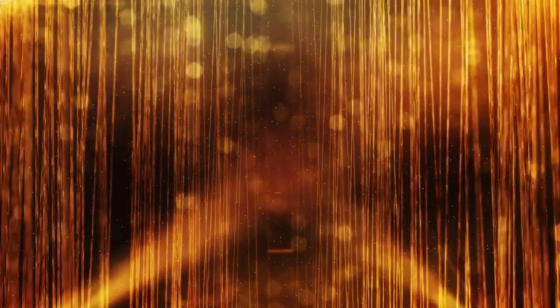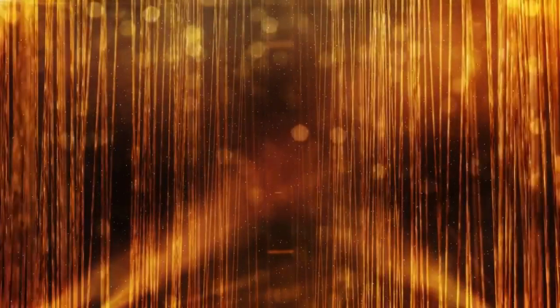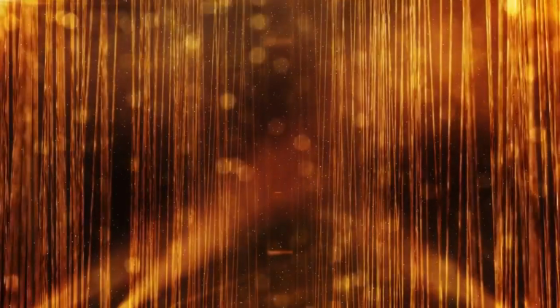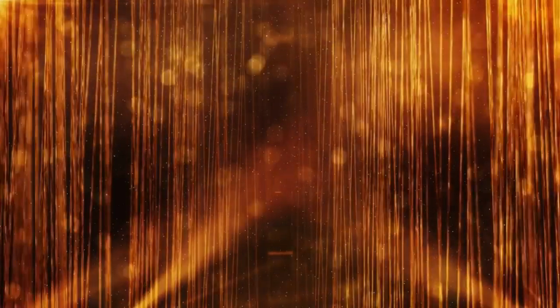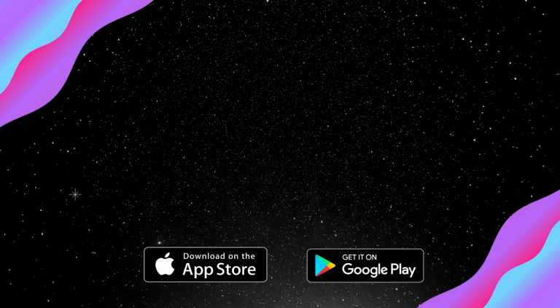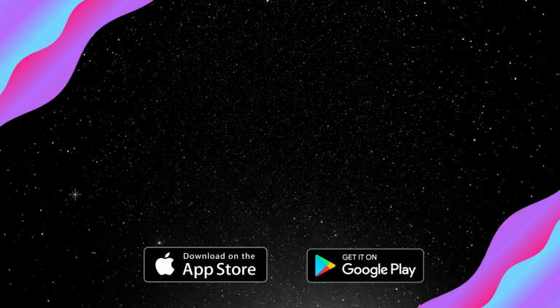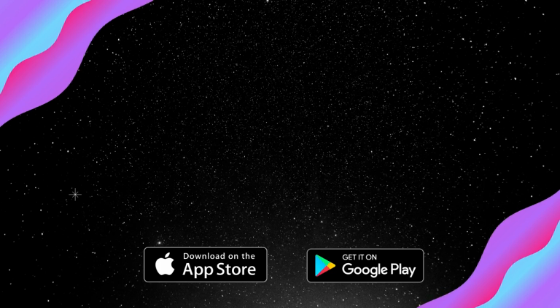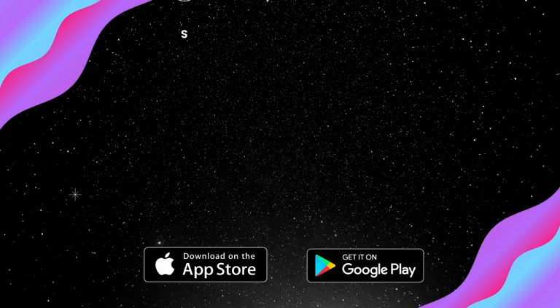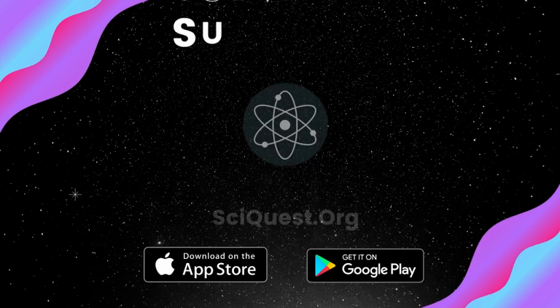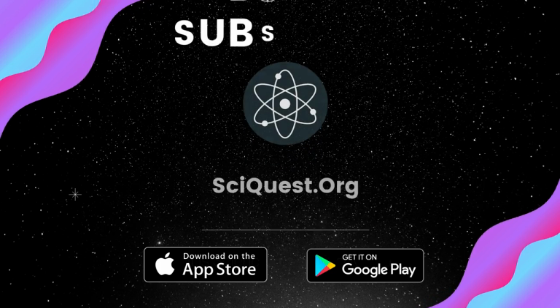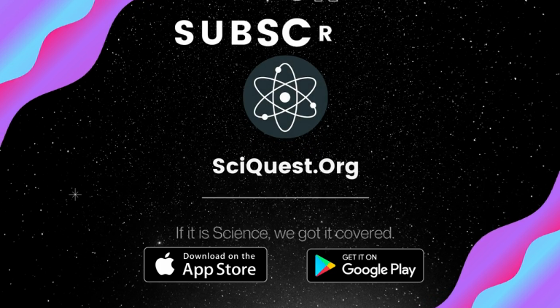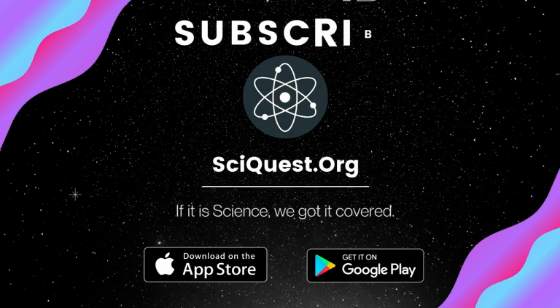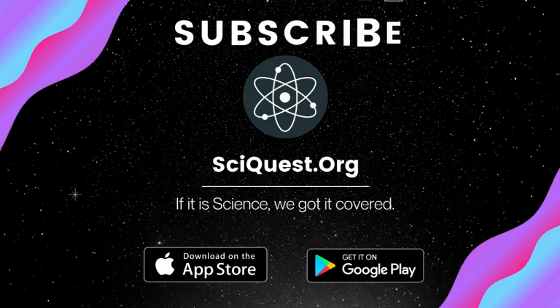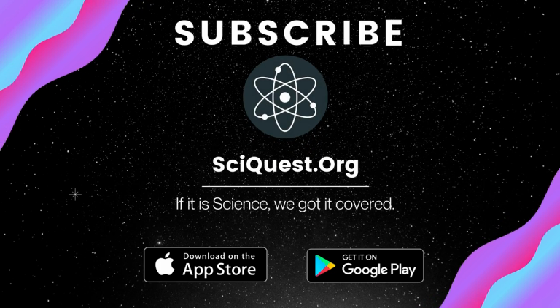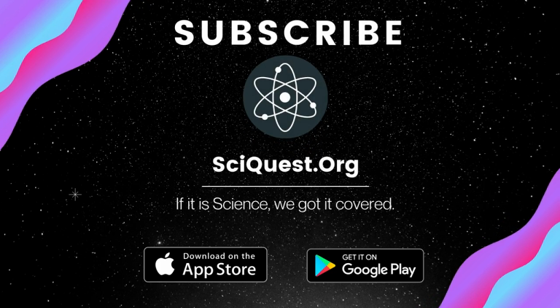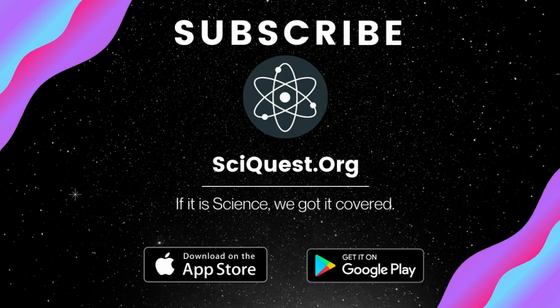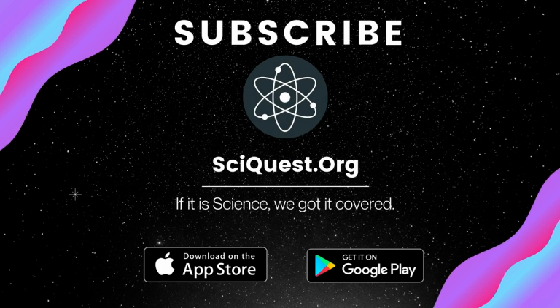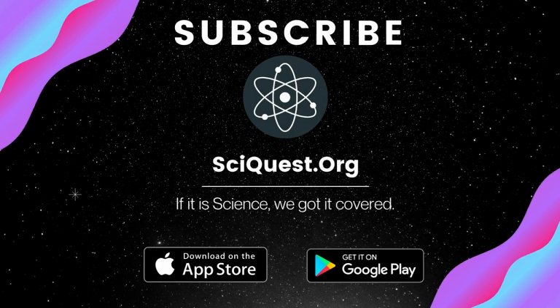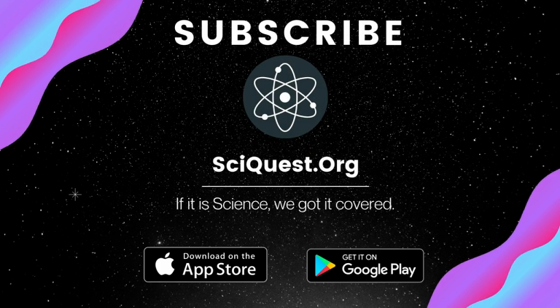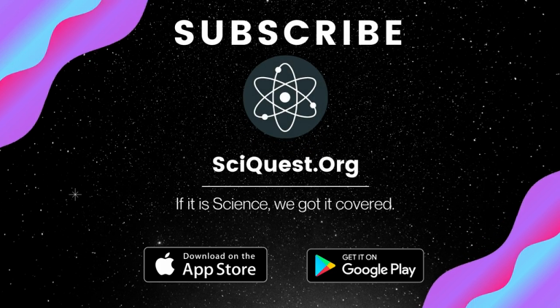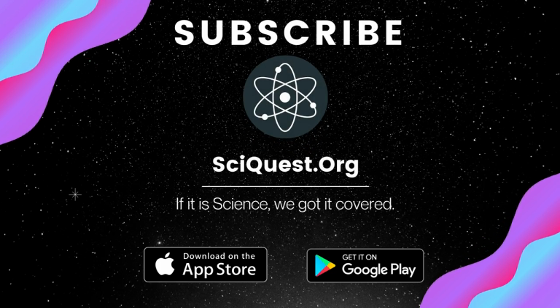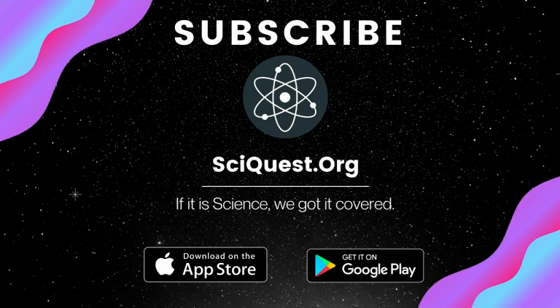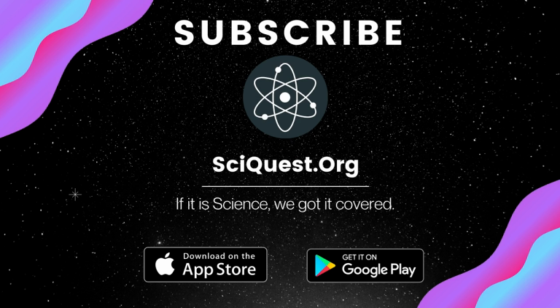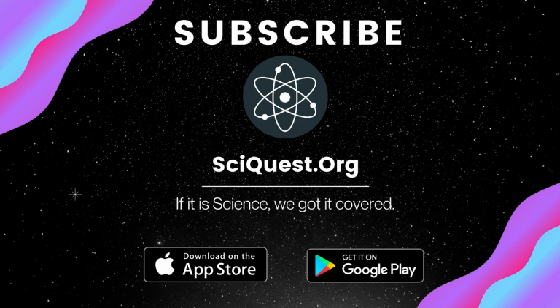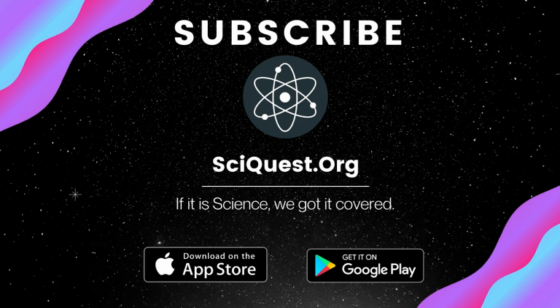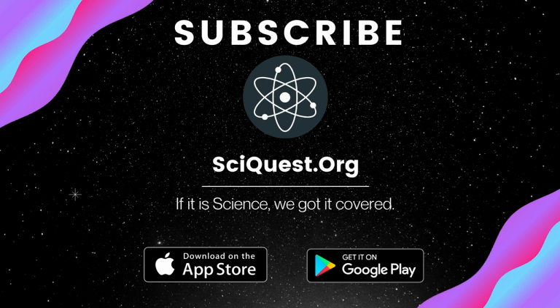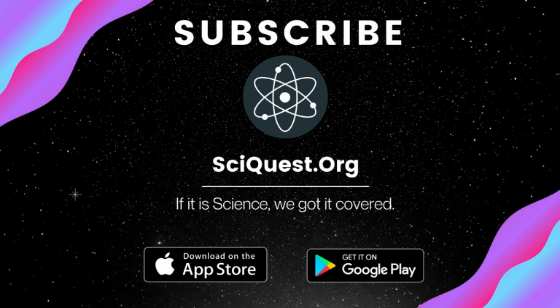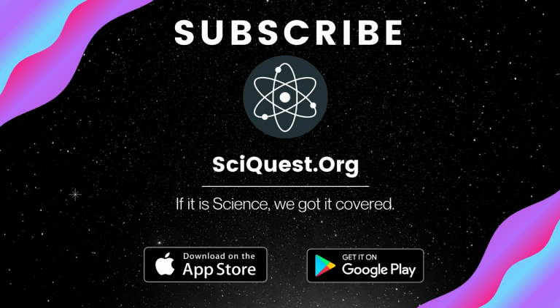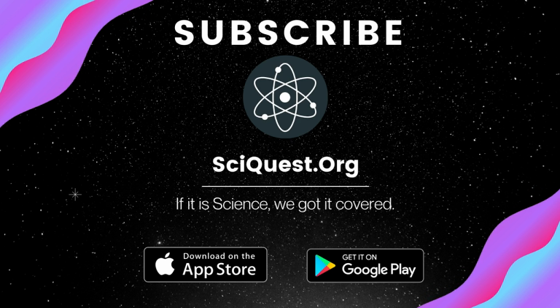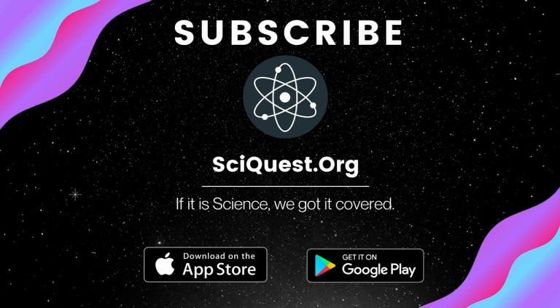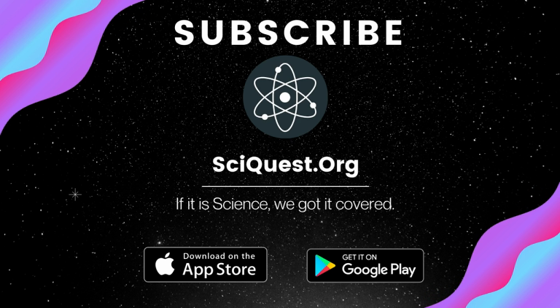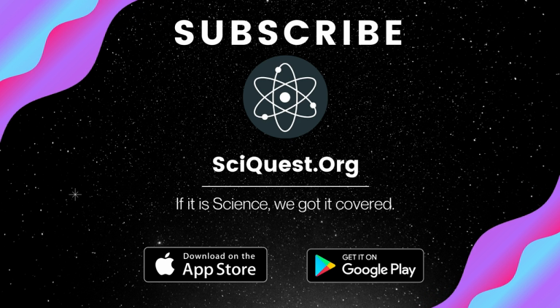That'll be all. Thank you for watching. Make sure to subscribe to our channel for future updates.